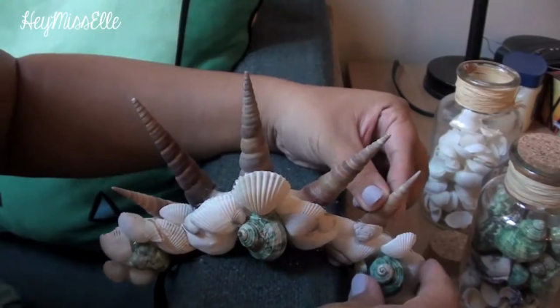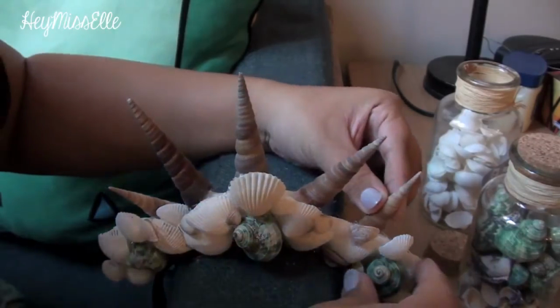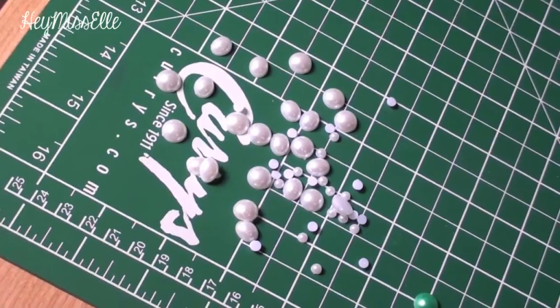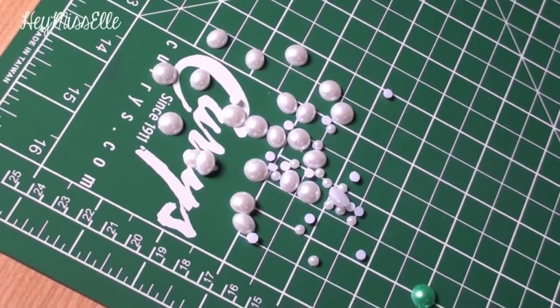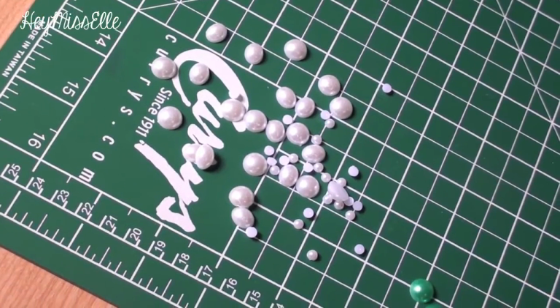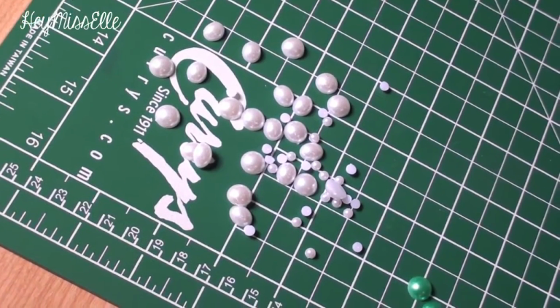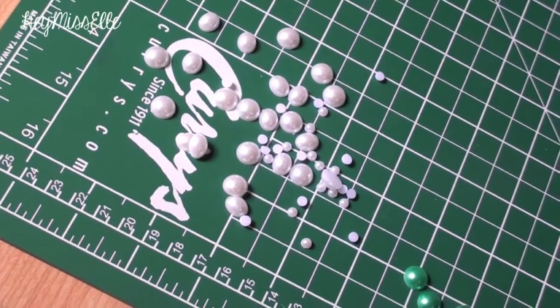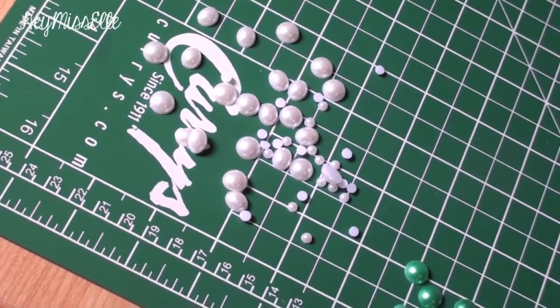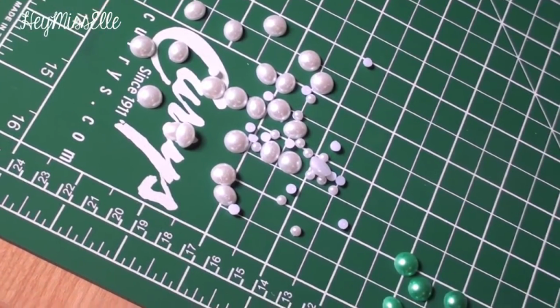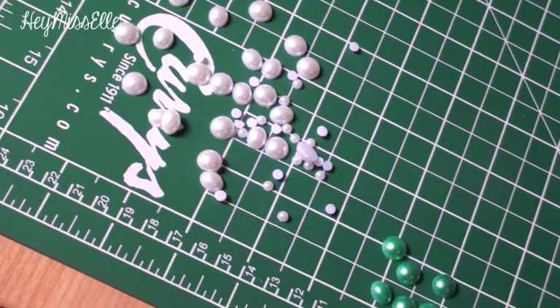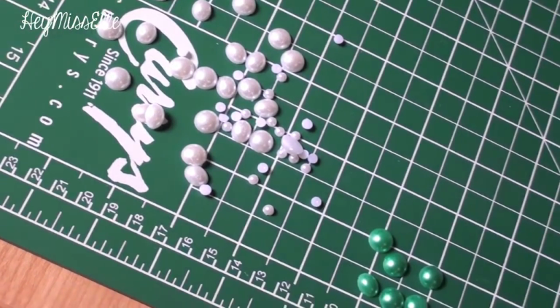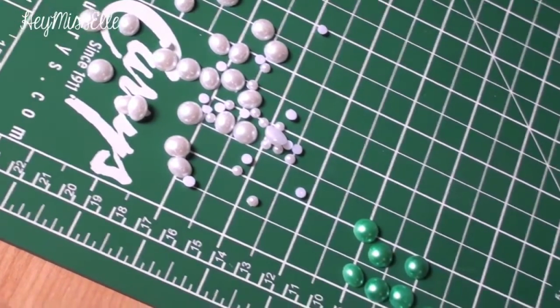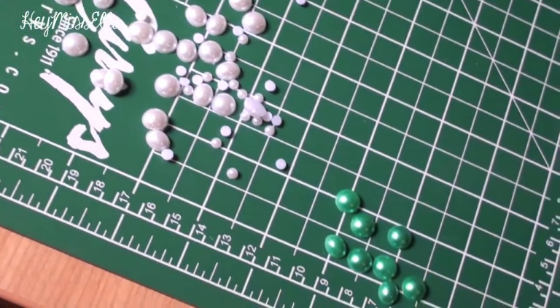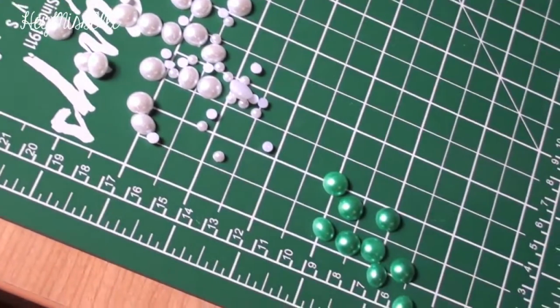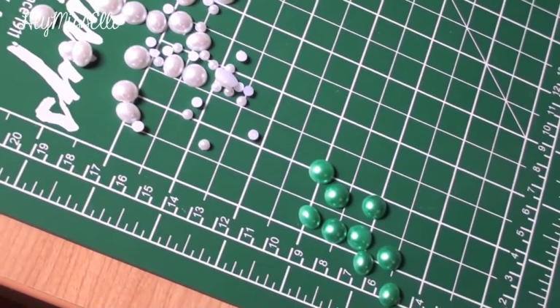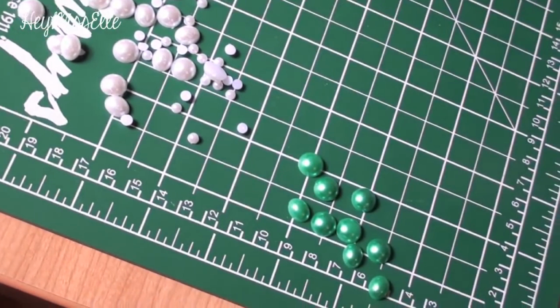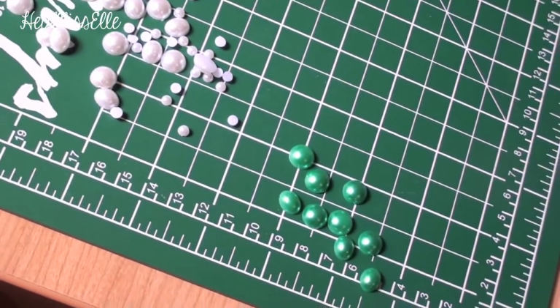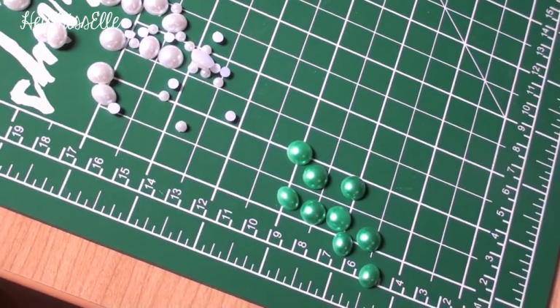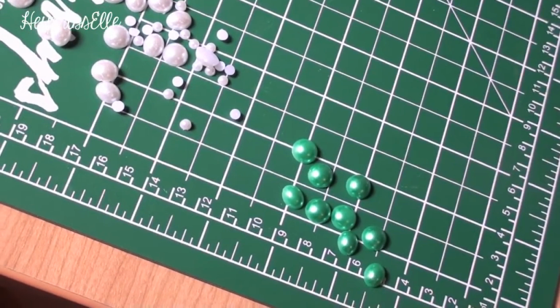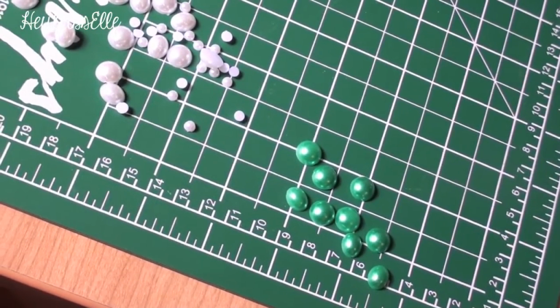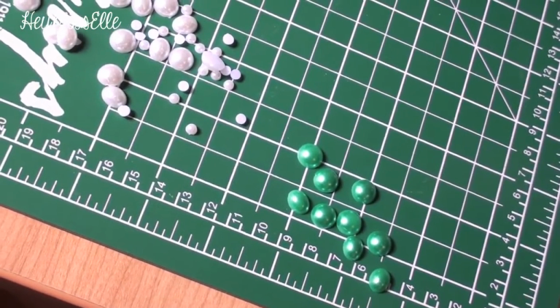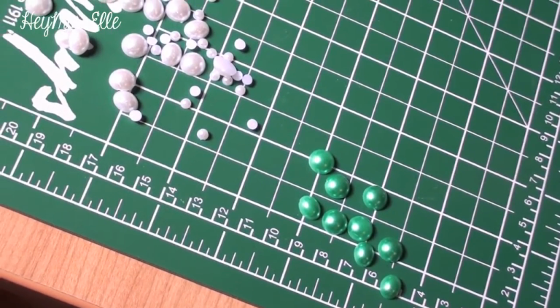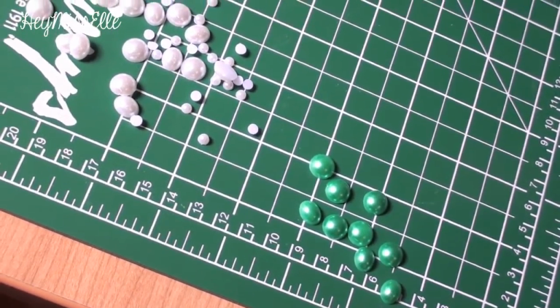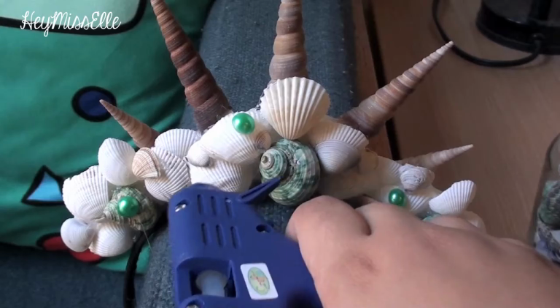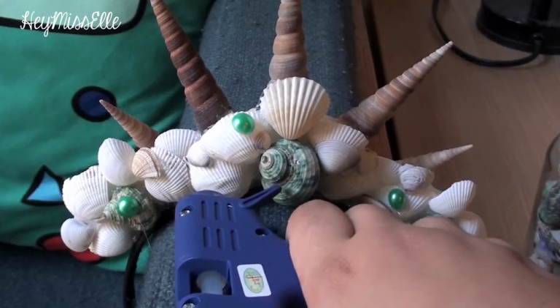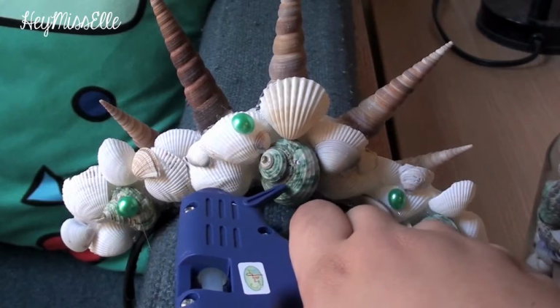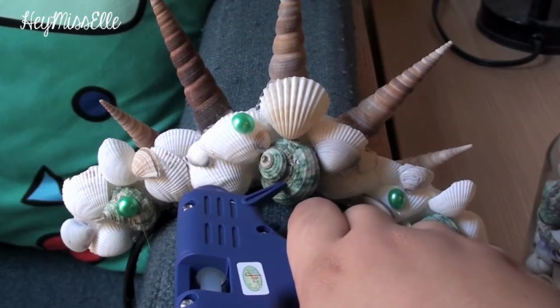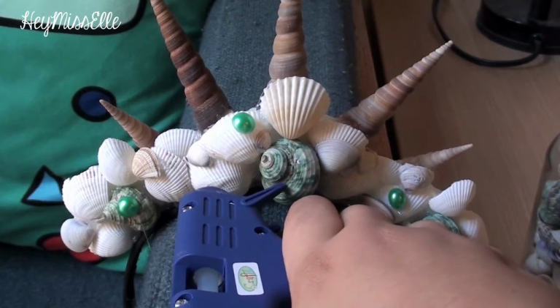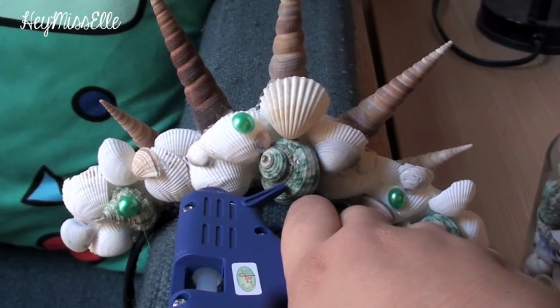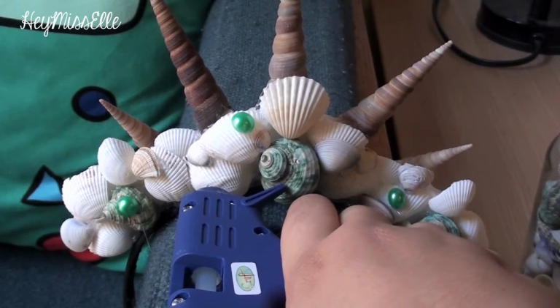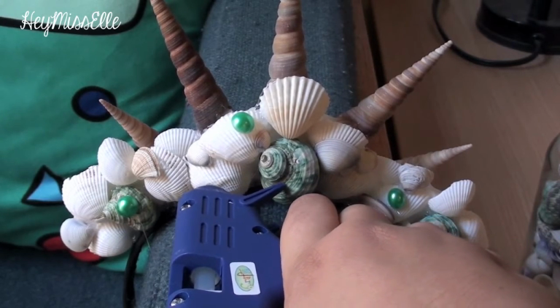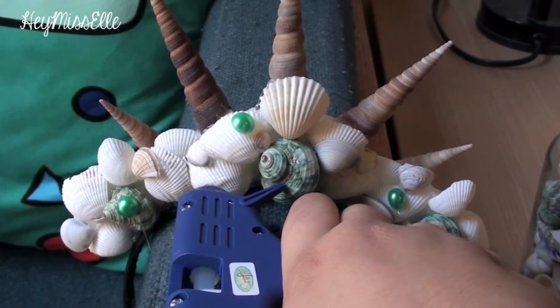For a nice finishing touch, I took these pearl-looking gems from the dollar store and added them onto the crown.